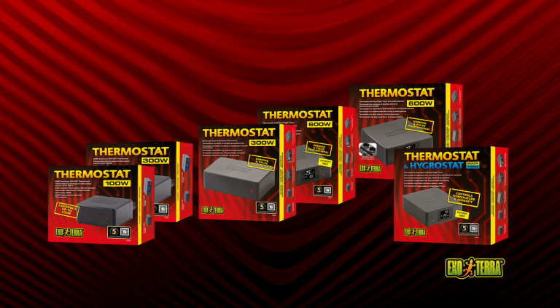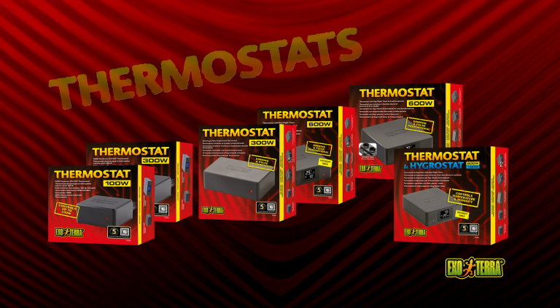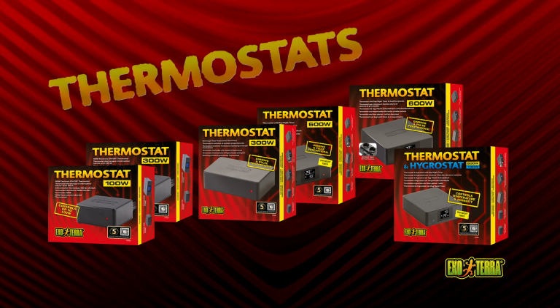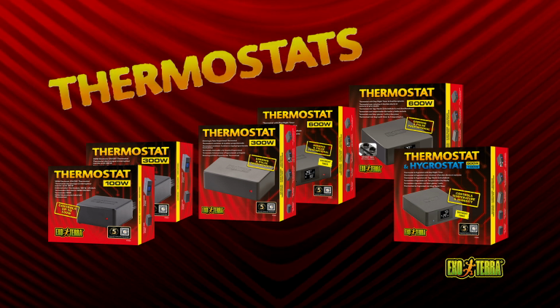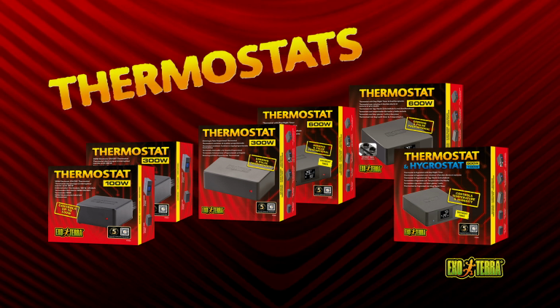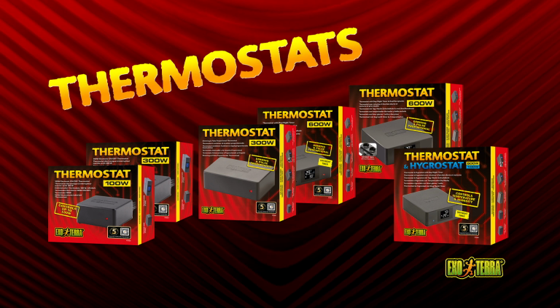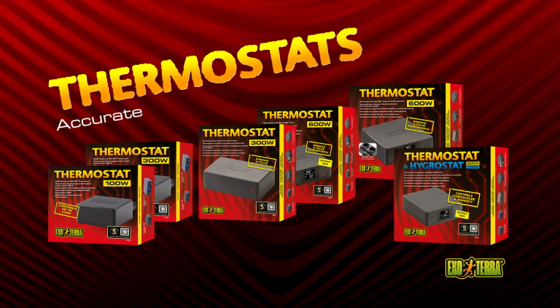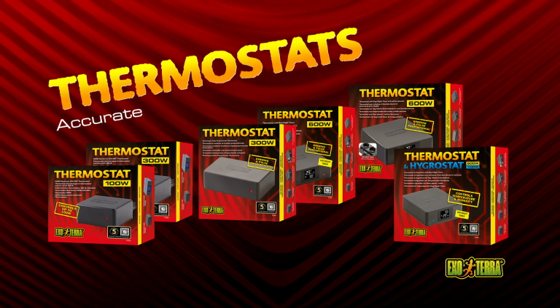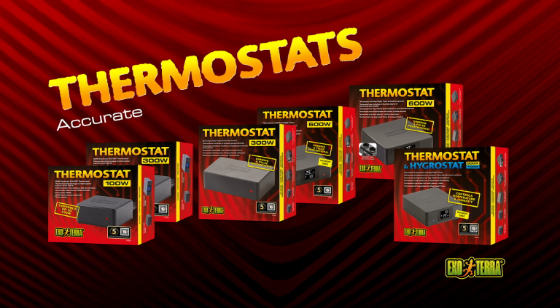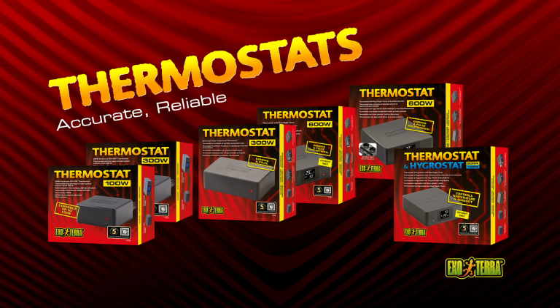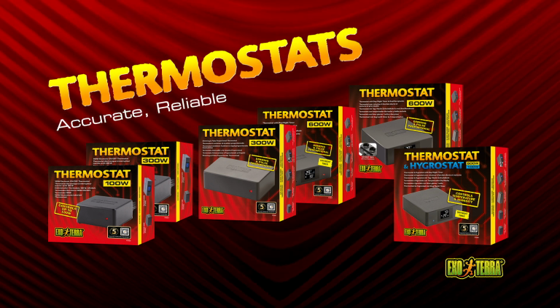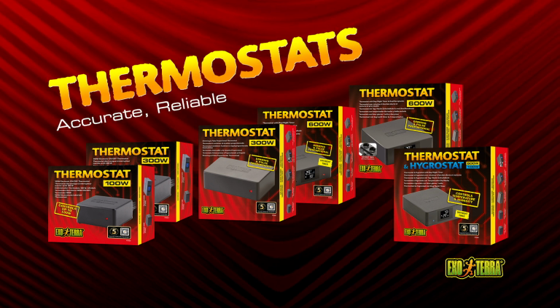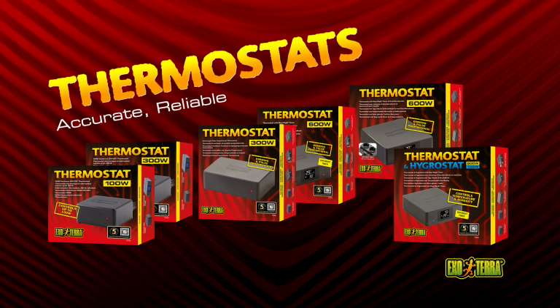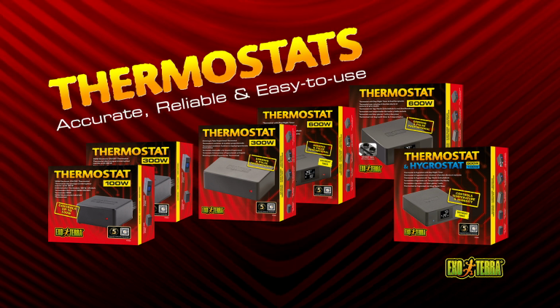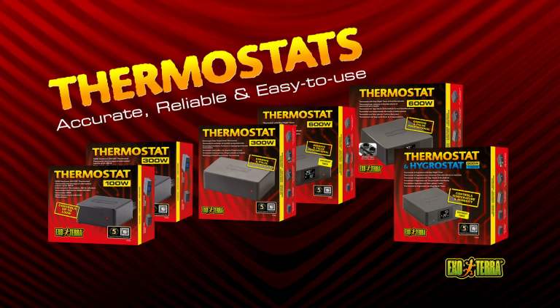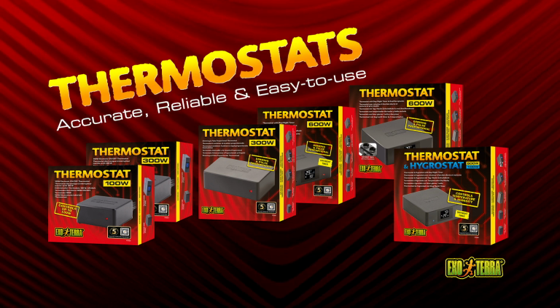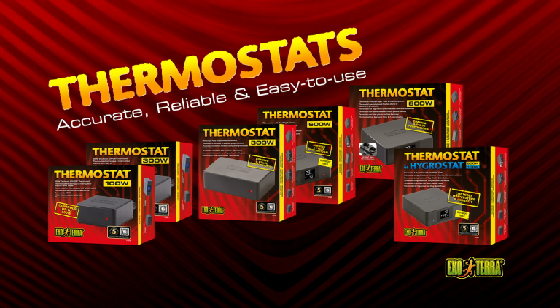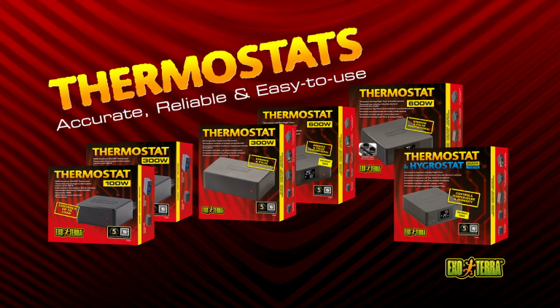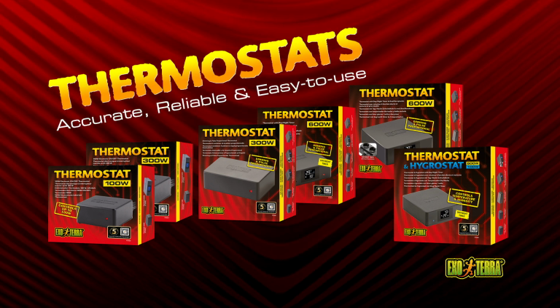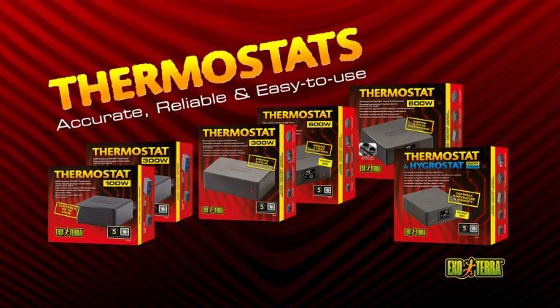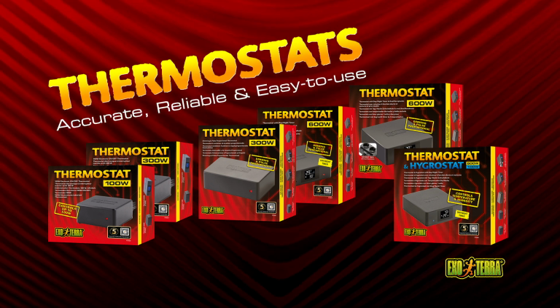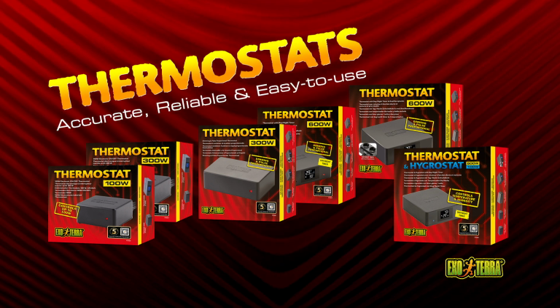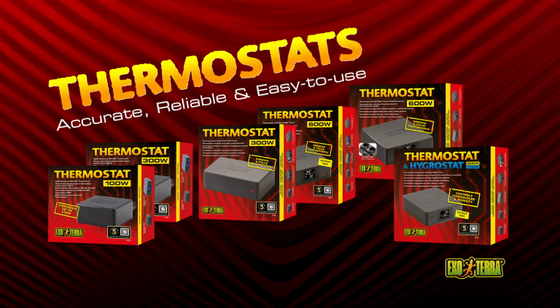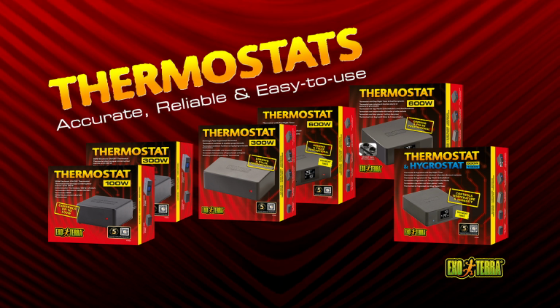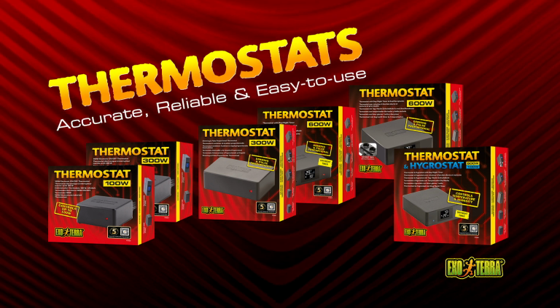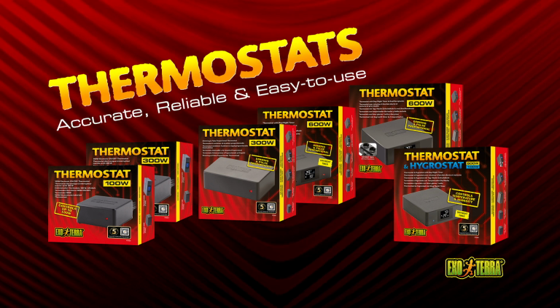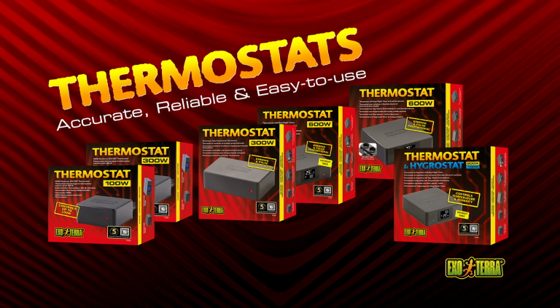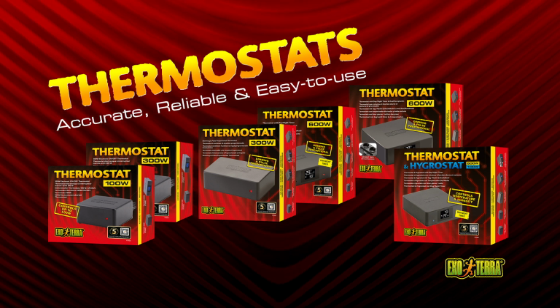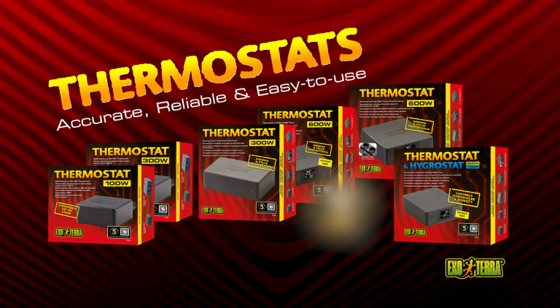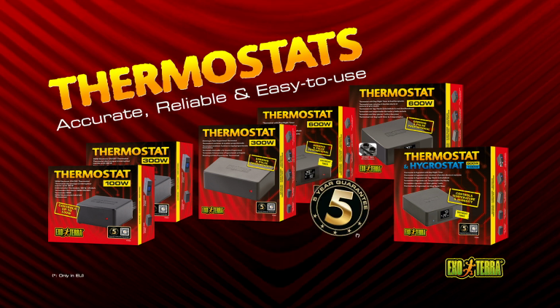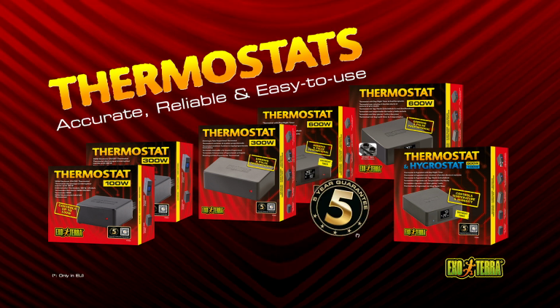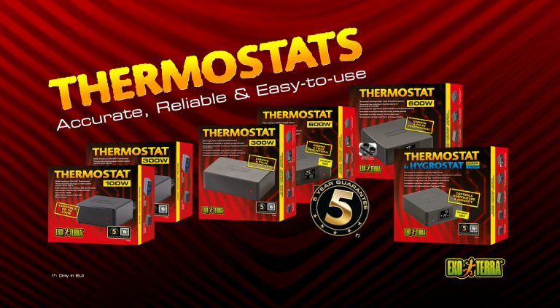ExoTerra thermostats are accurate, reliable, and easy to use. All ExoTerra thermostats come with a 5-year warranty.